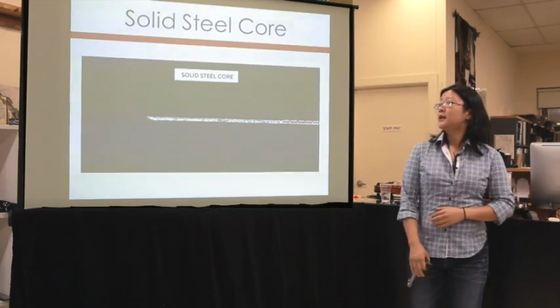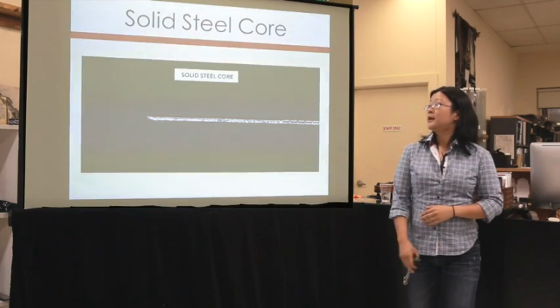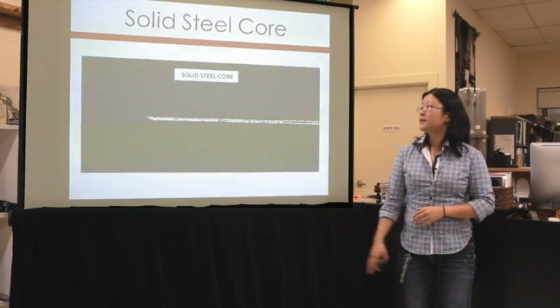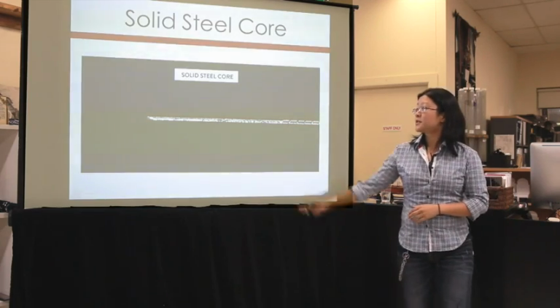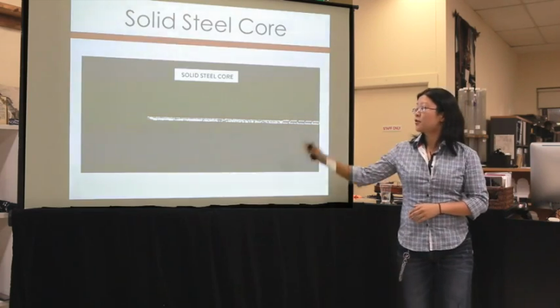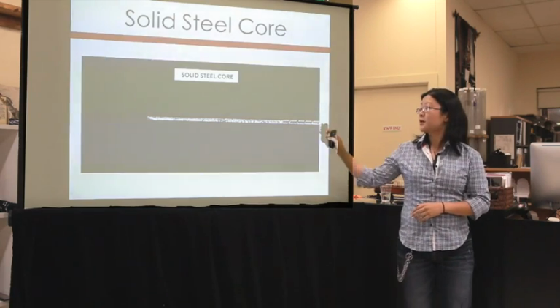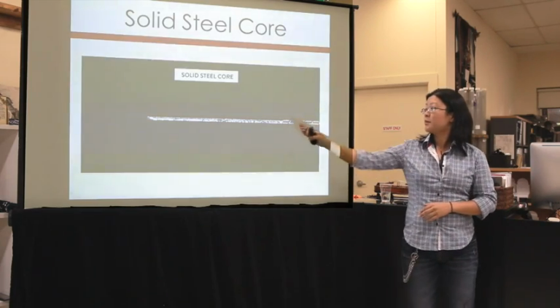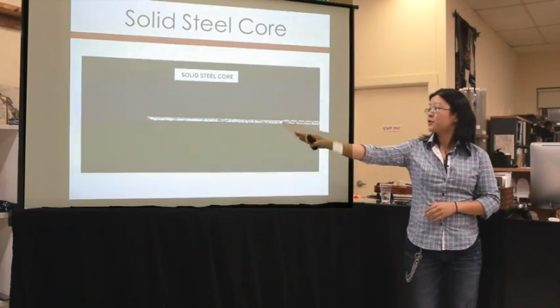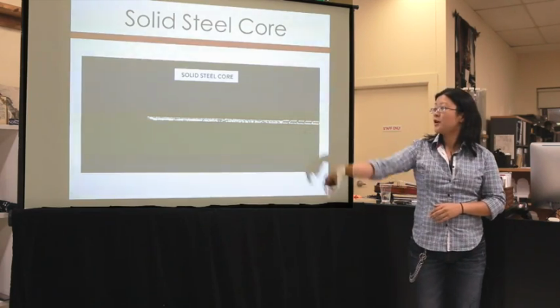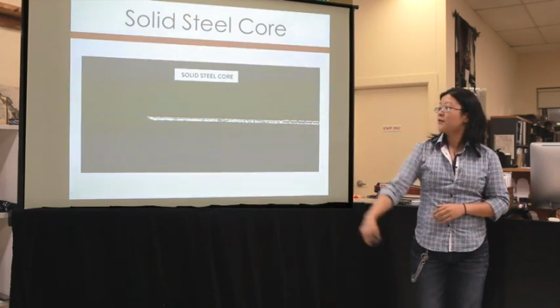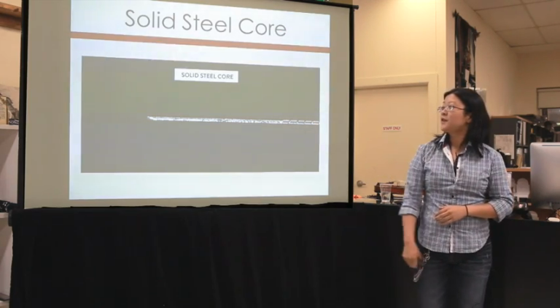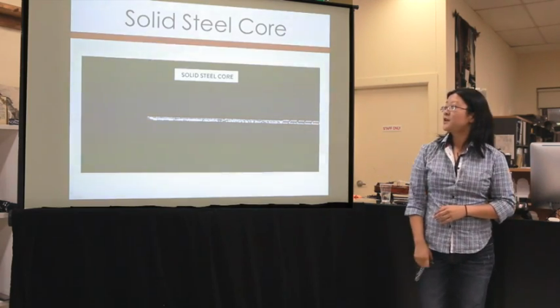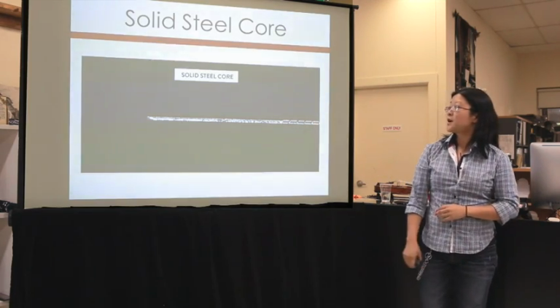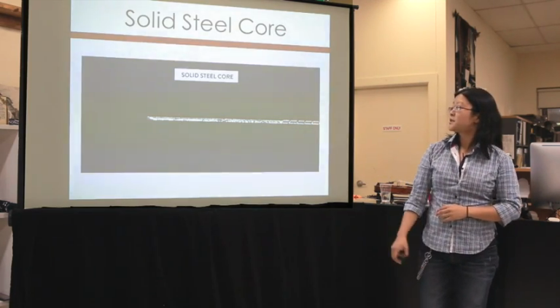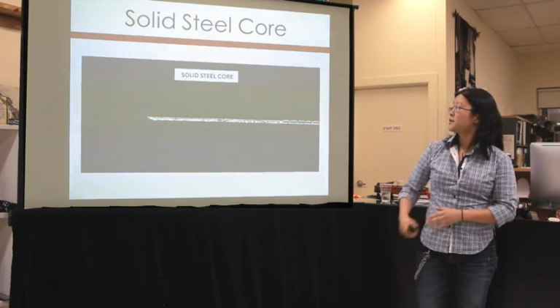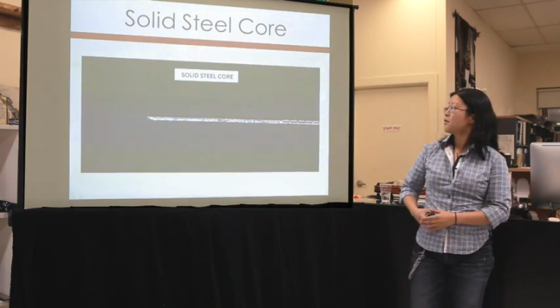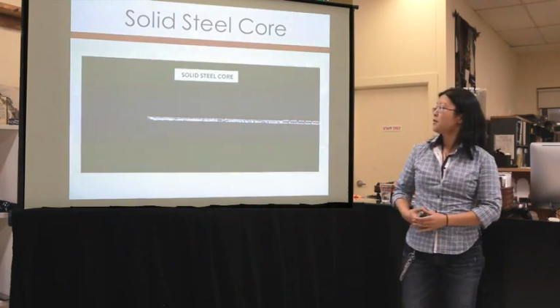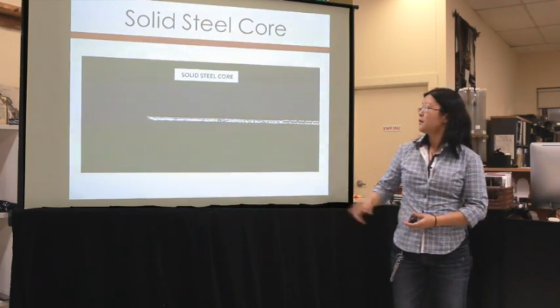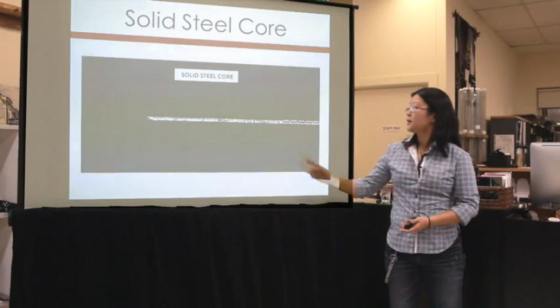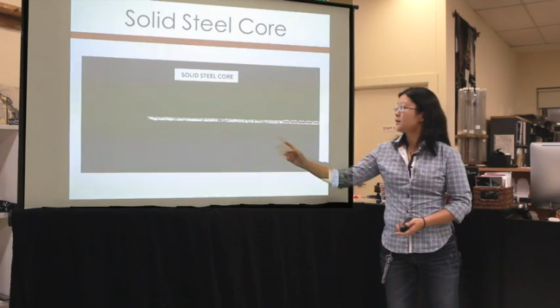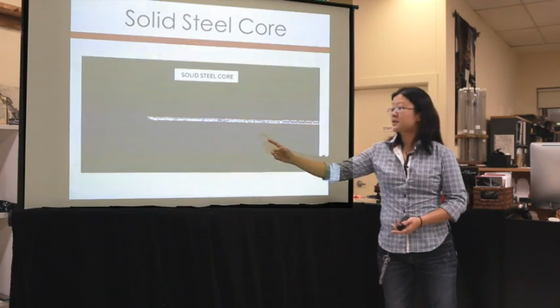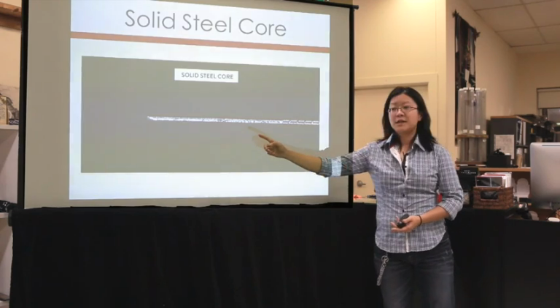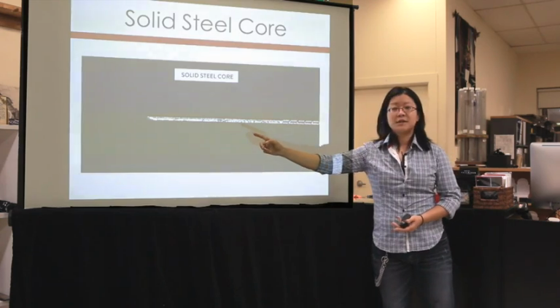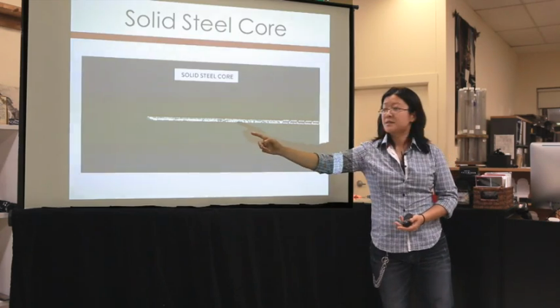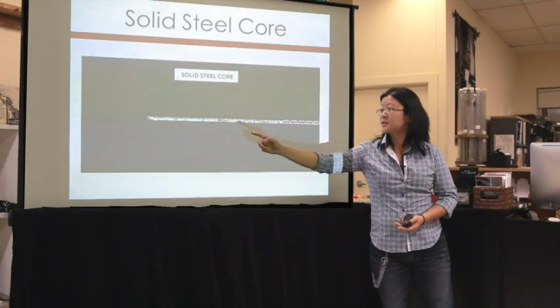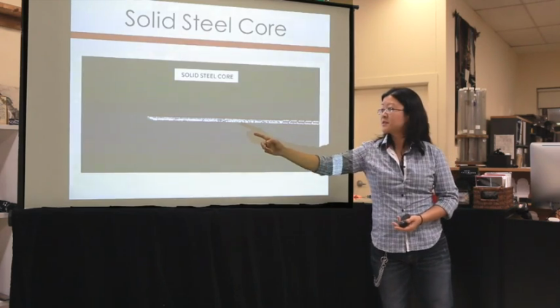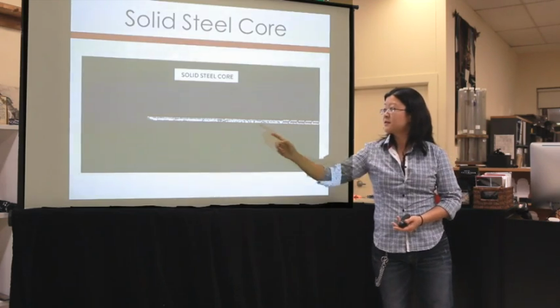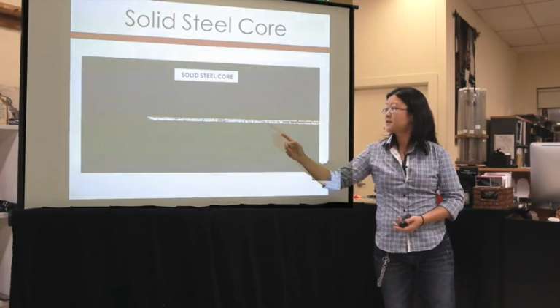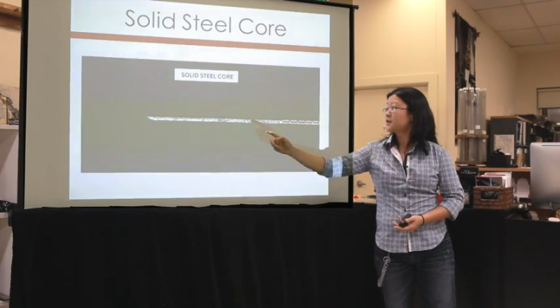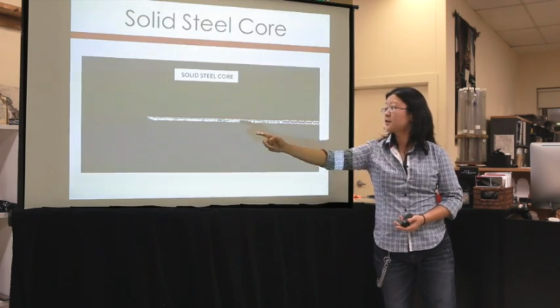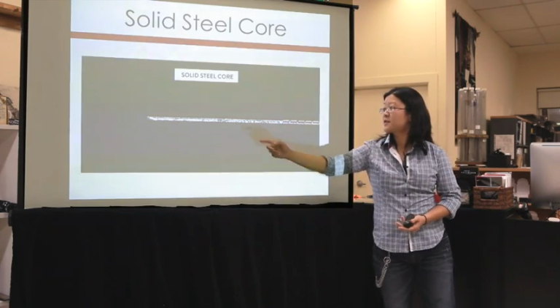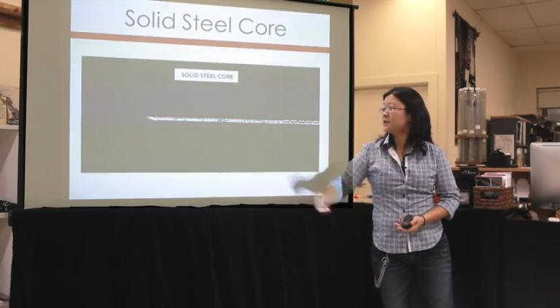This is a quick picture of the solid steel core — you can see it's just a cylinder of steel.